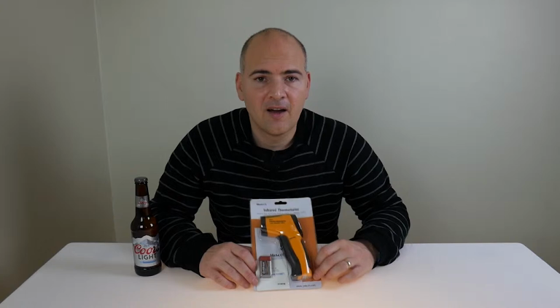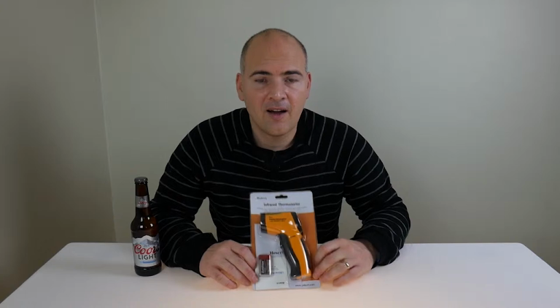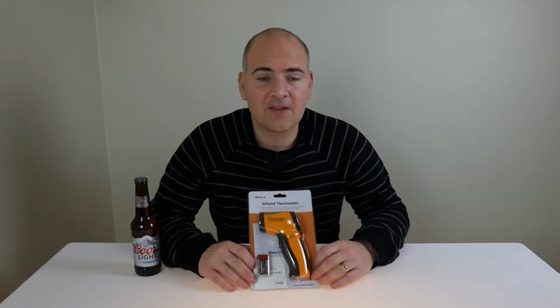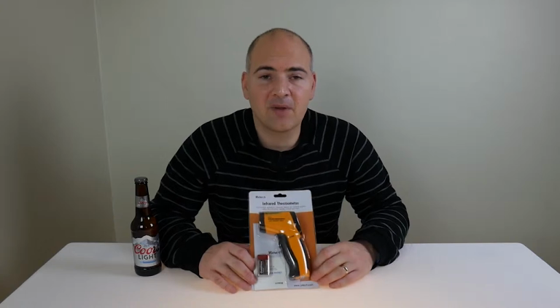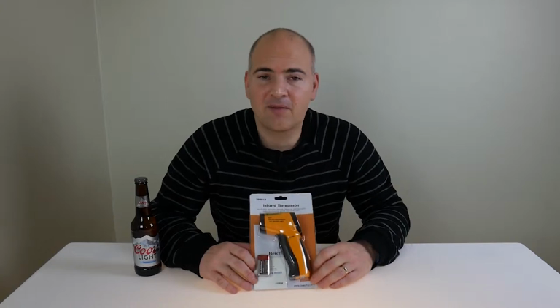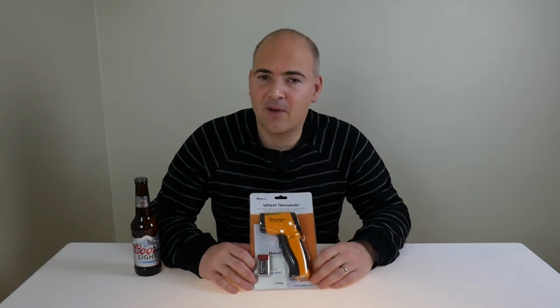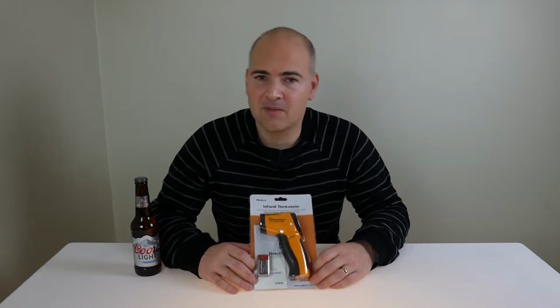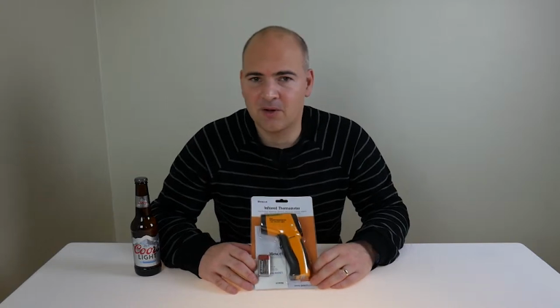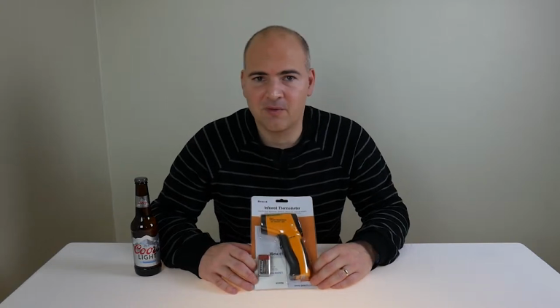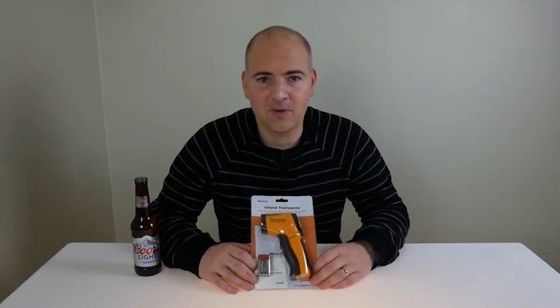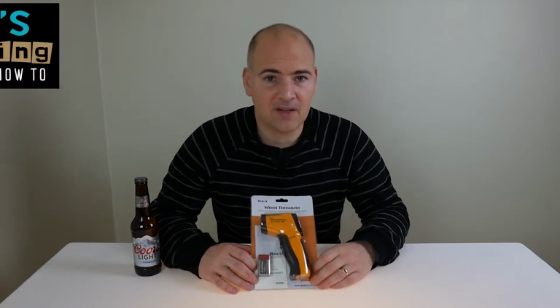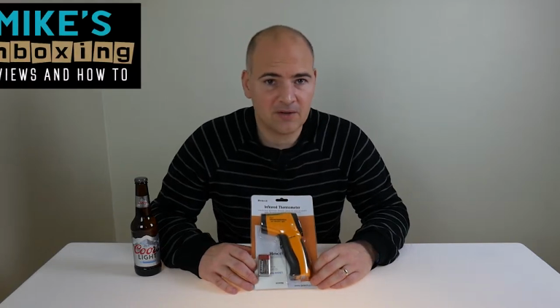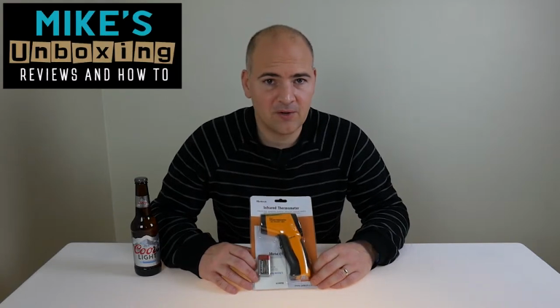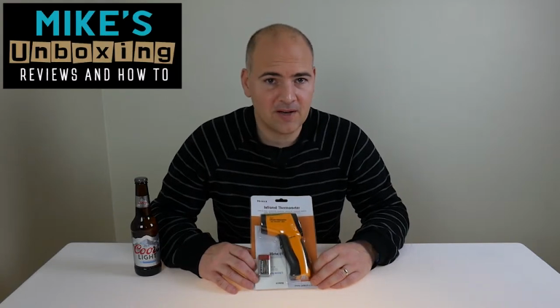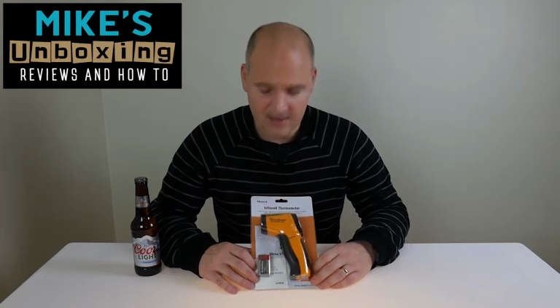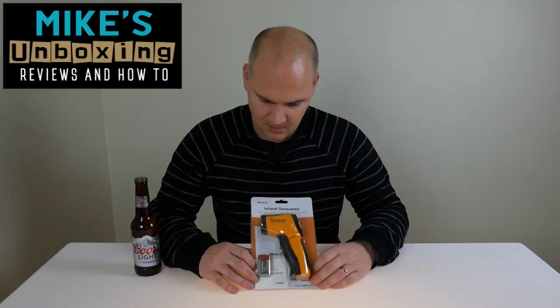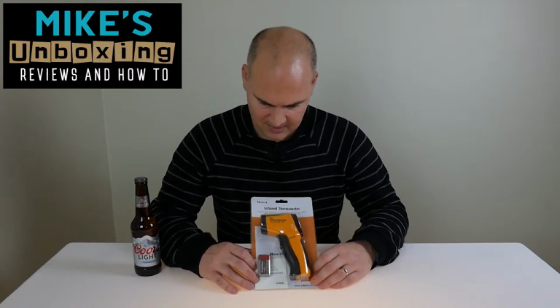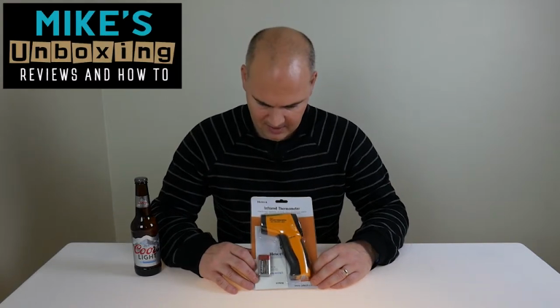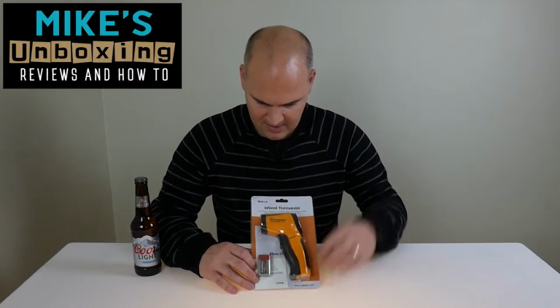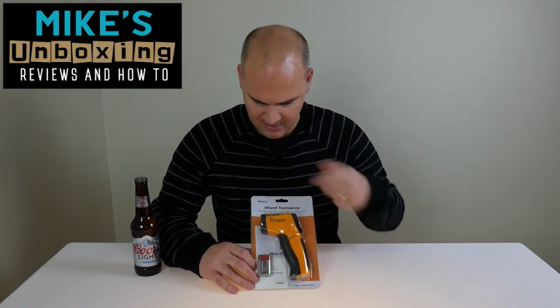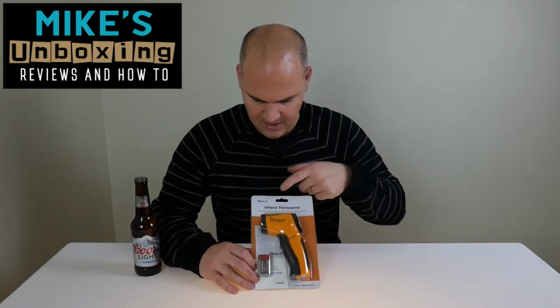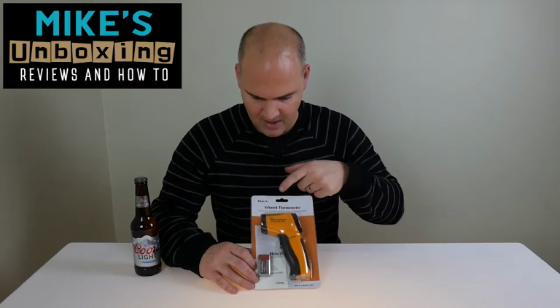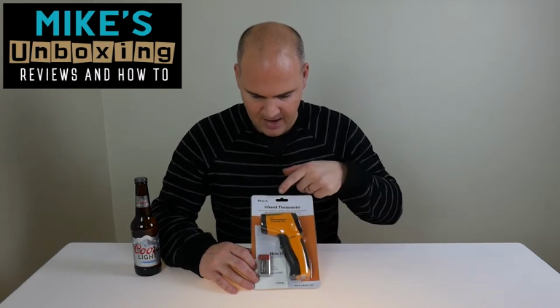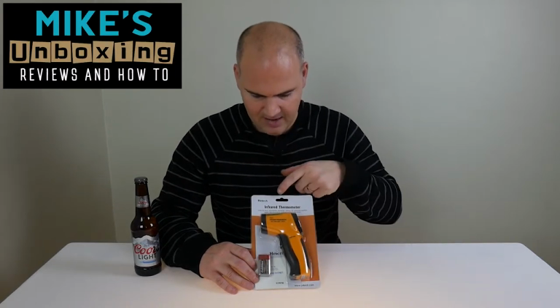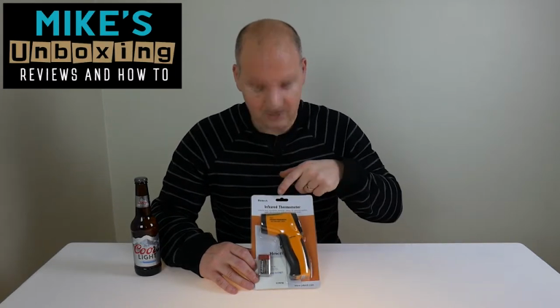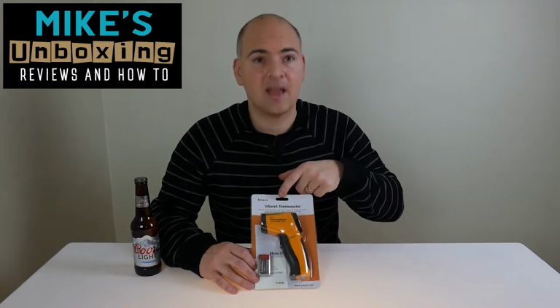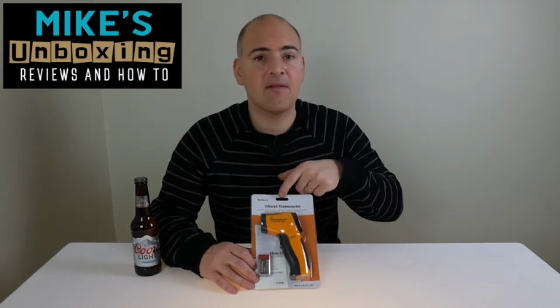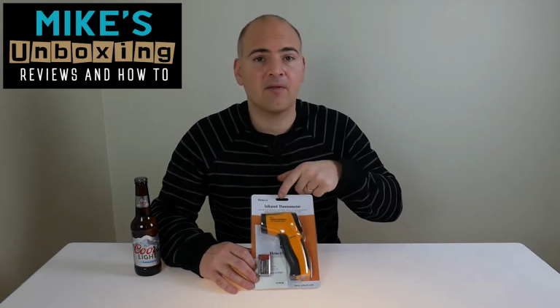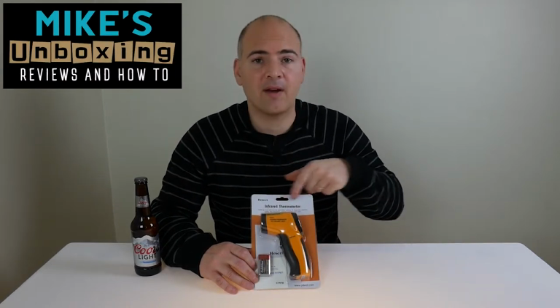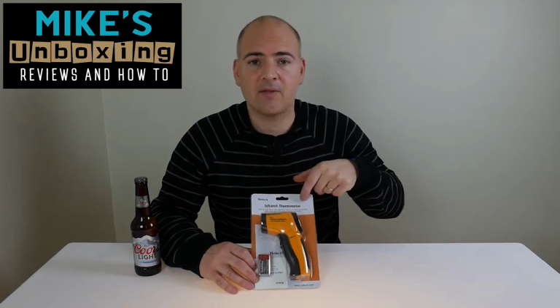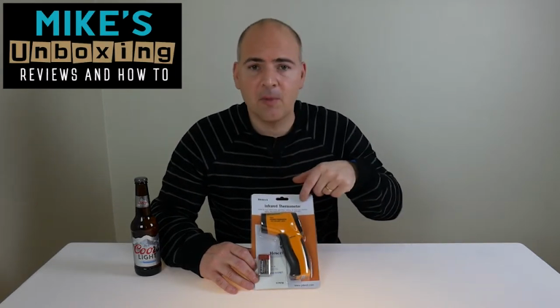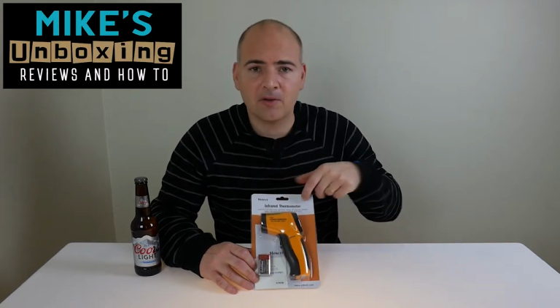Hi, this is Mike from Mike's Unboxing Reviews and How-To, and today we're going to take a look at the Helect Infrared Thermometer.